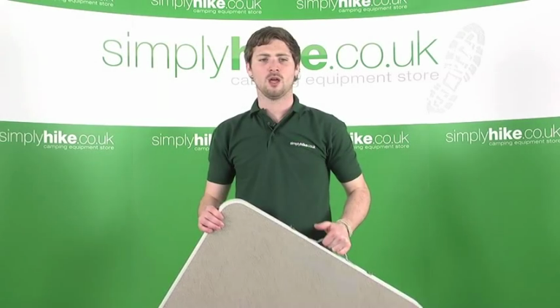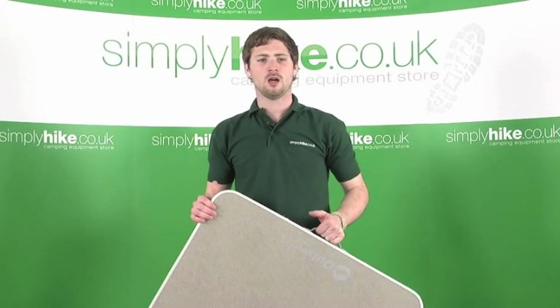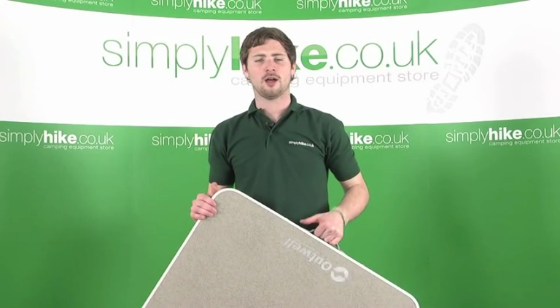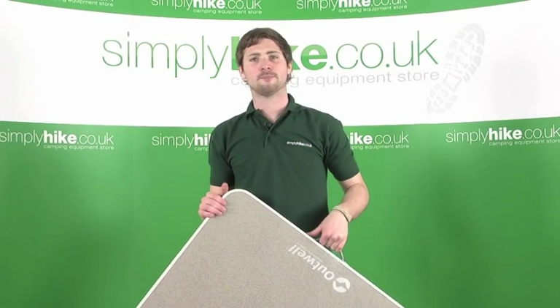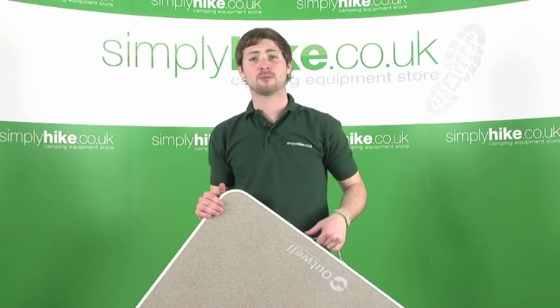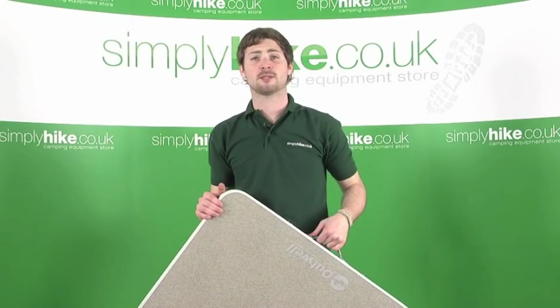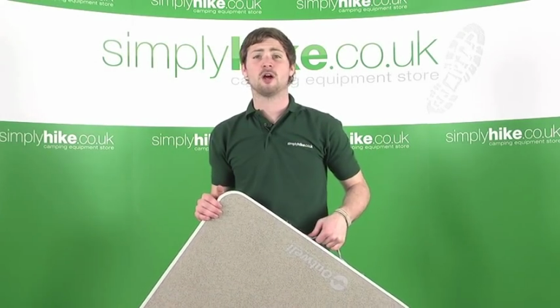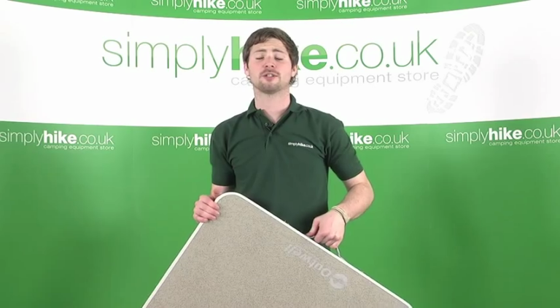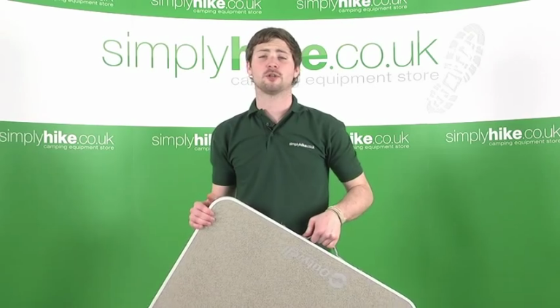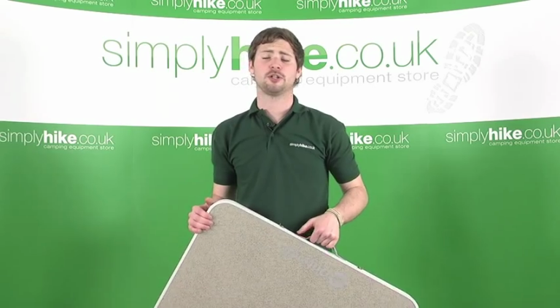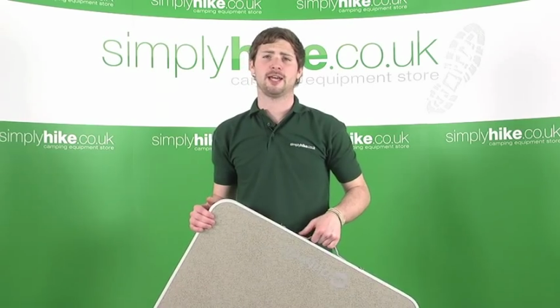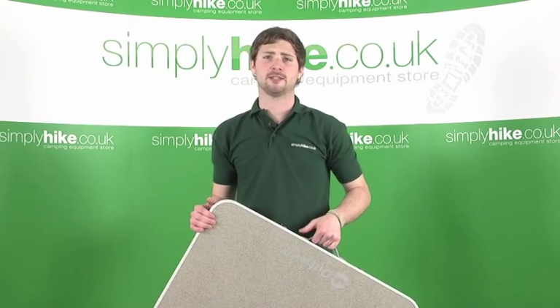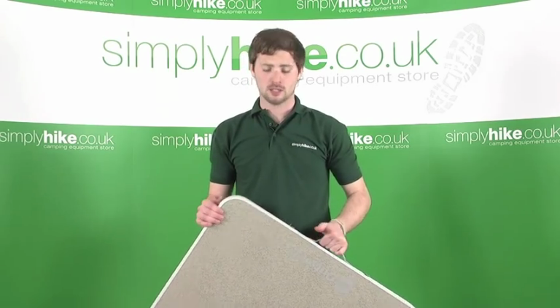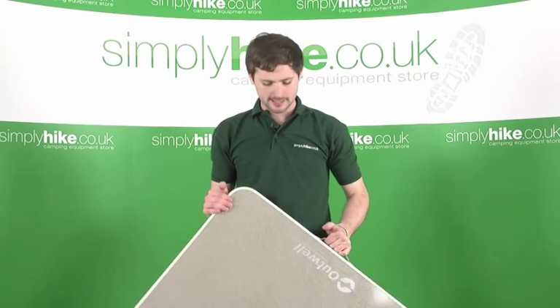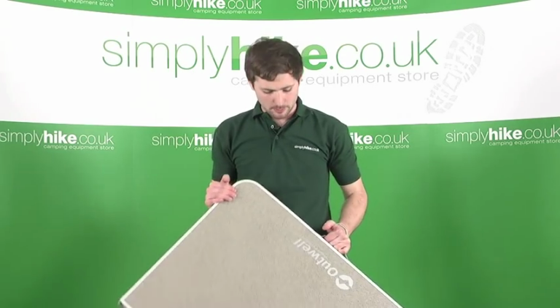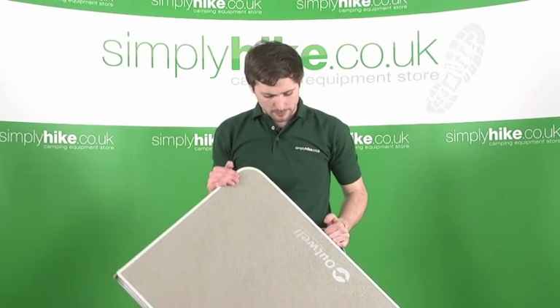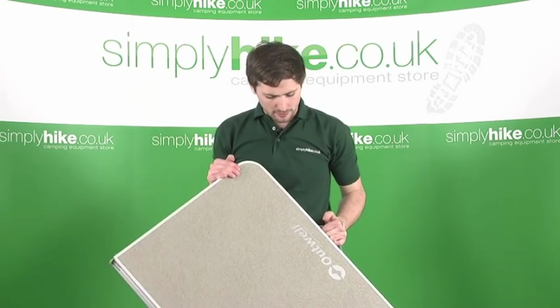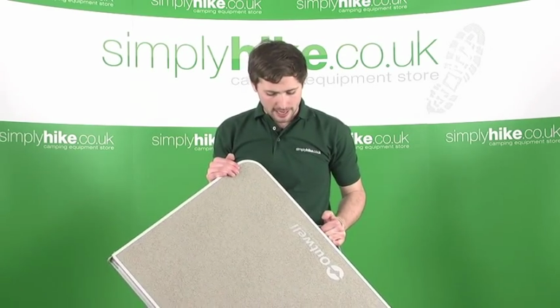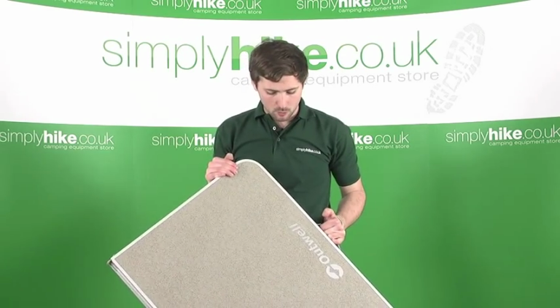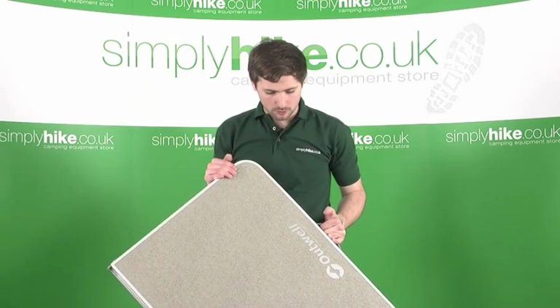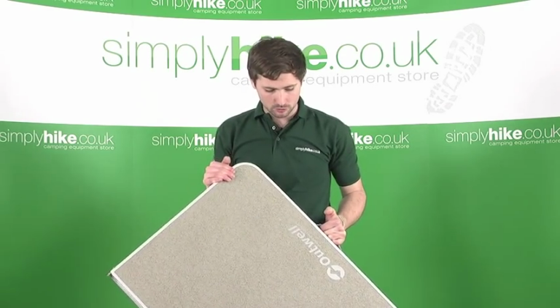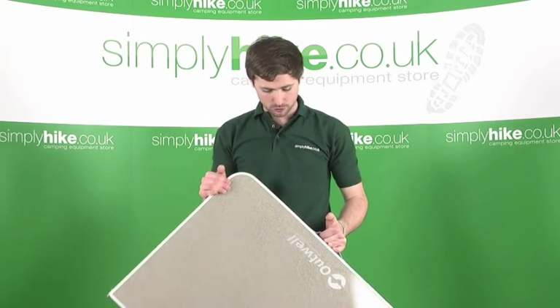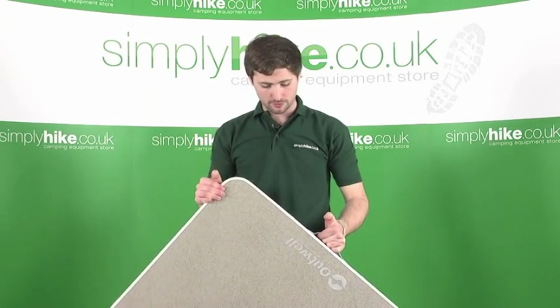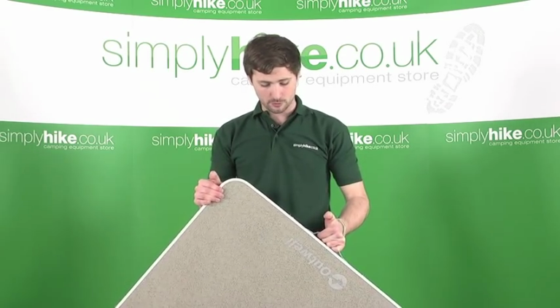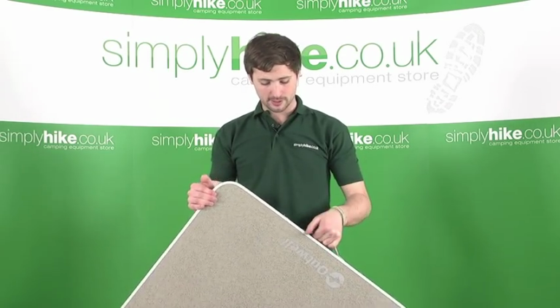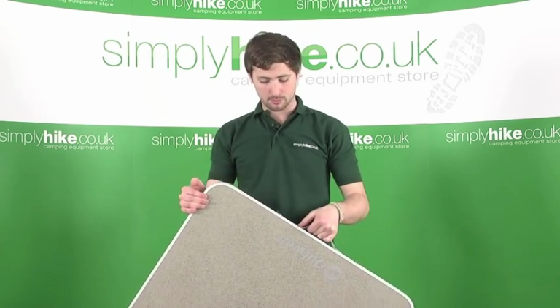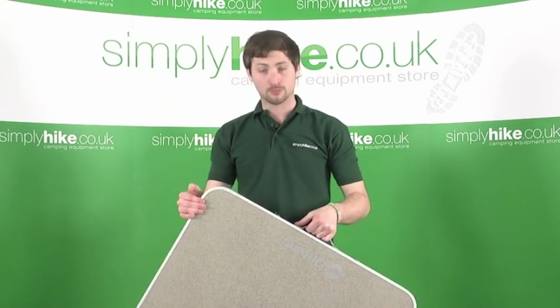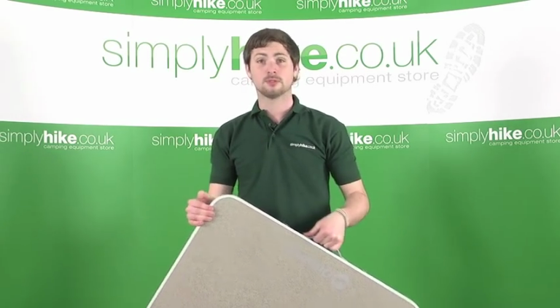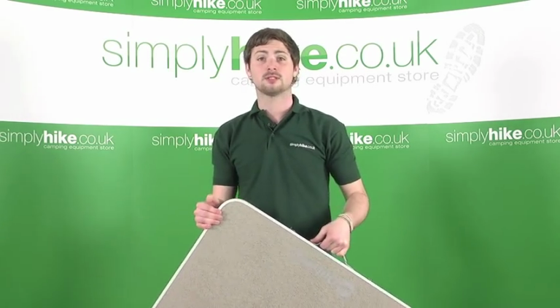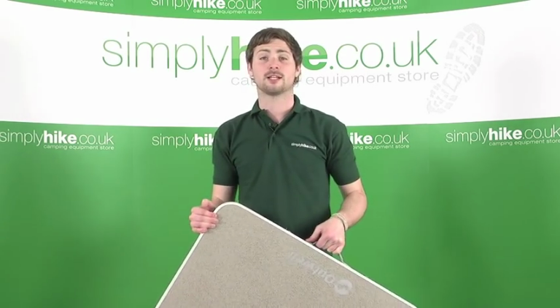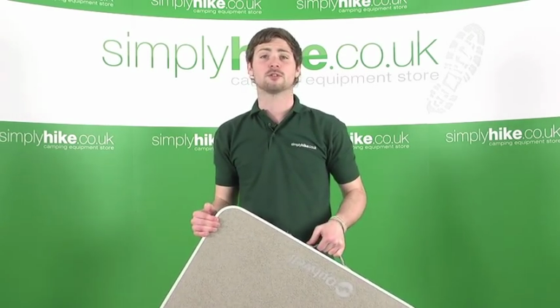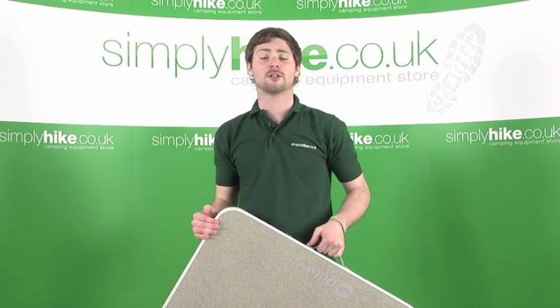Hi, welcome to simplyhike.co.uk. Today we're going to look at the Outwell Toronto folding table. Let's take a closer look.